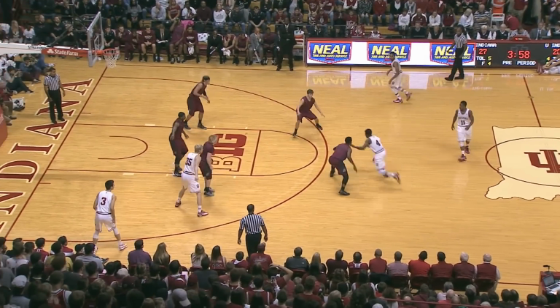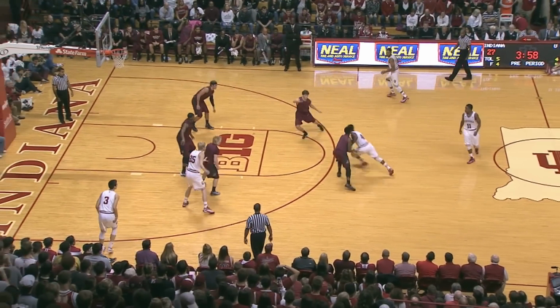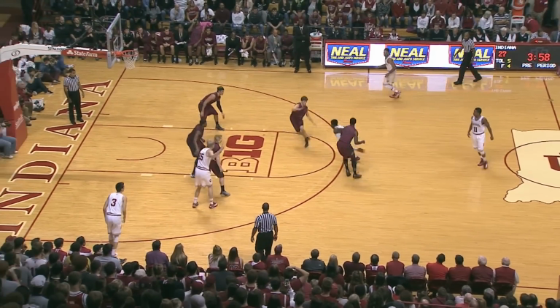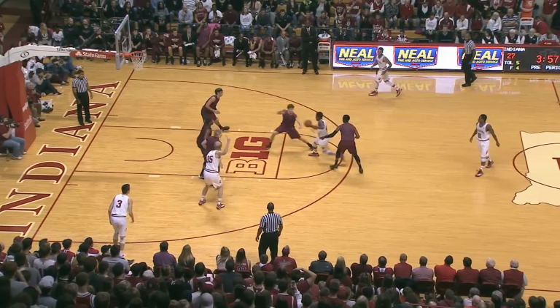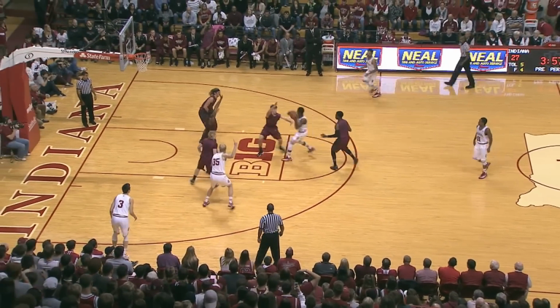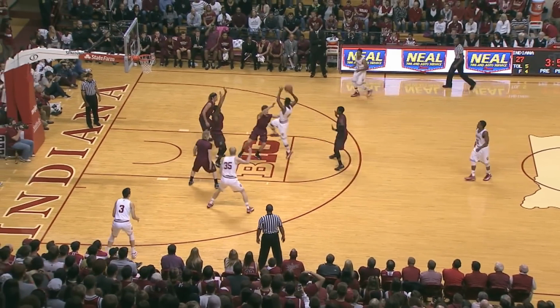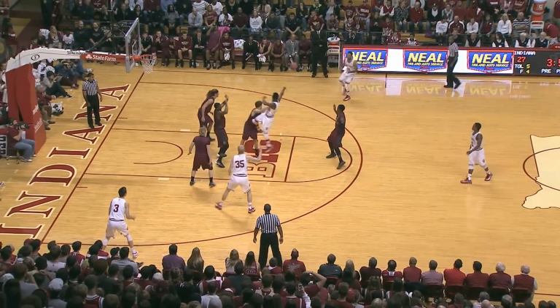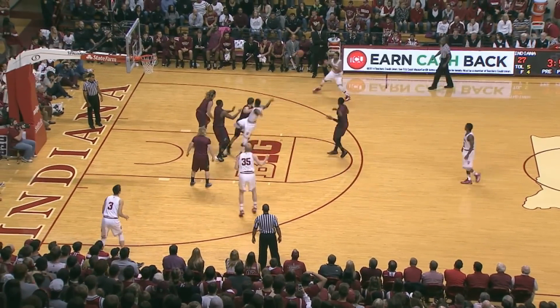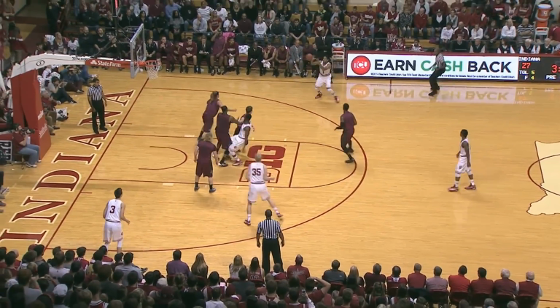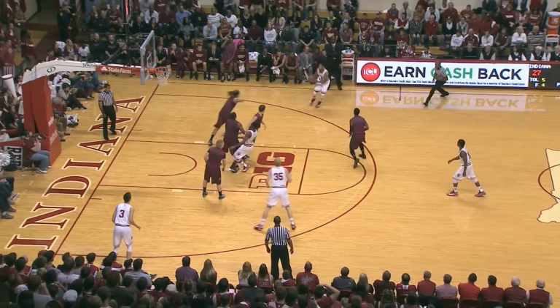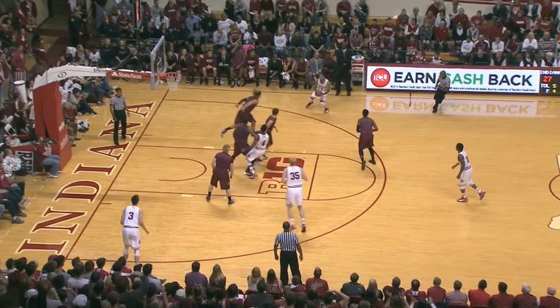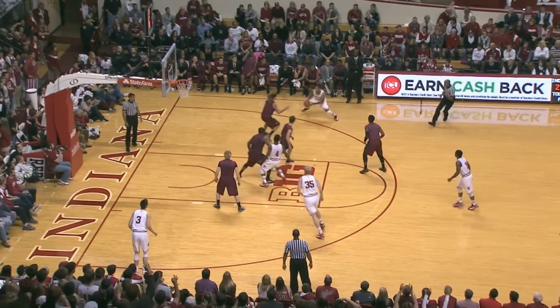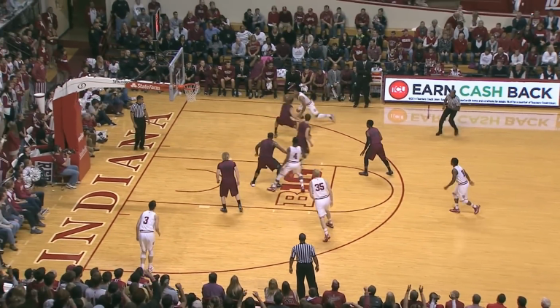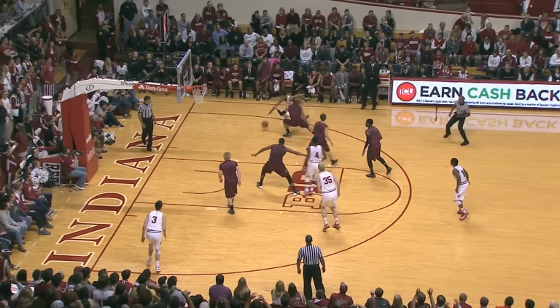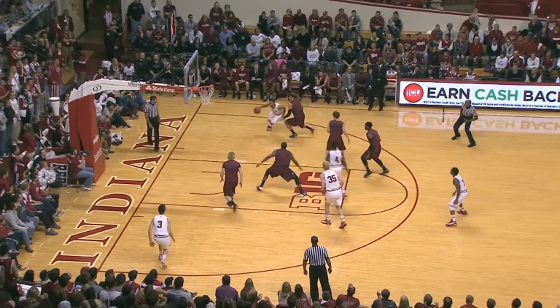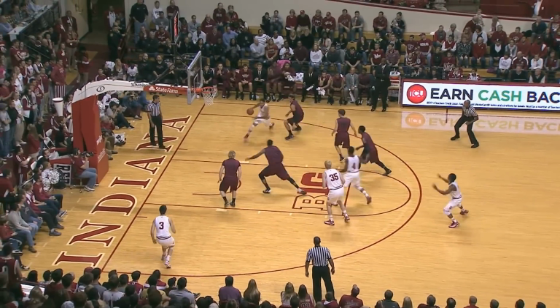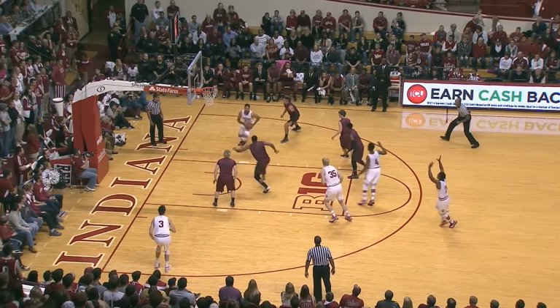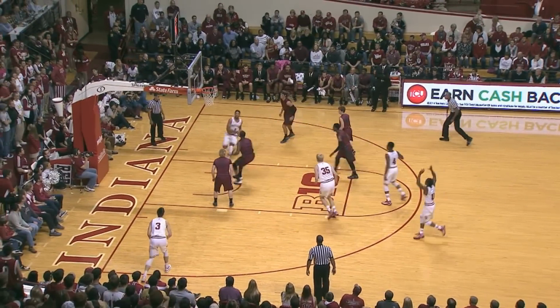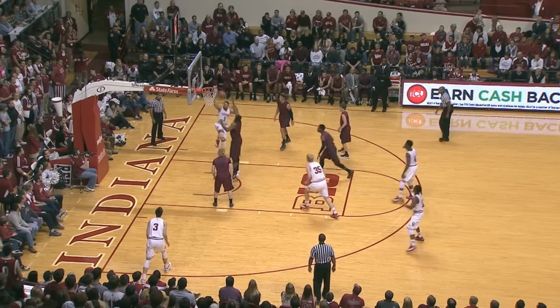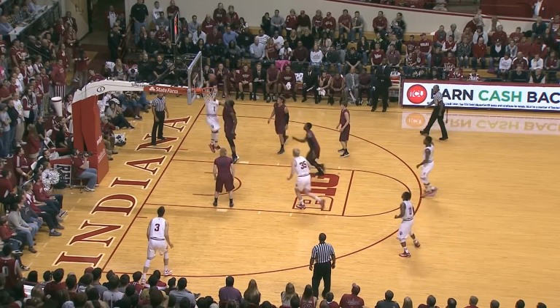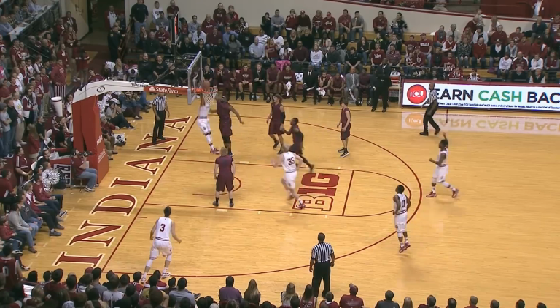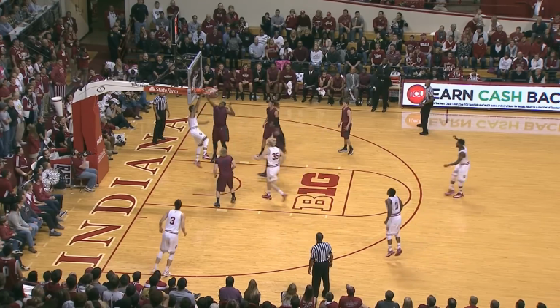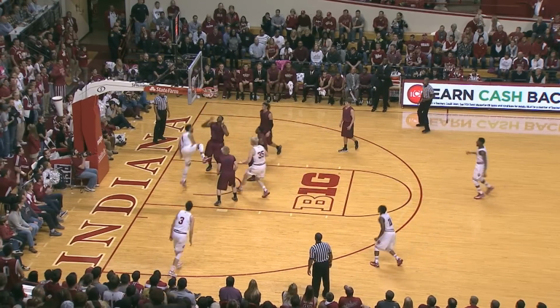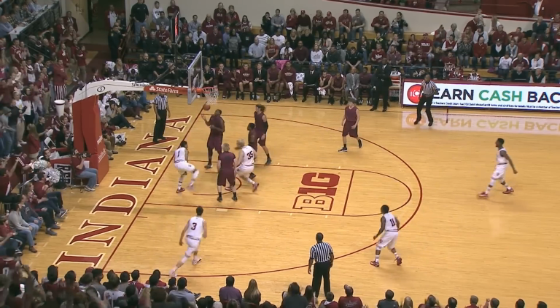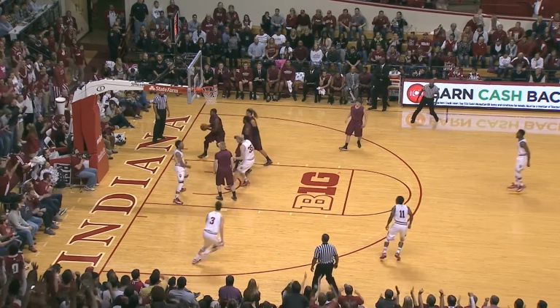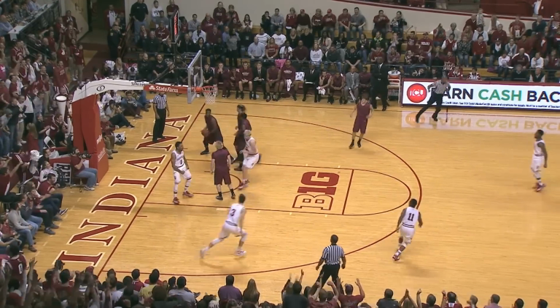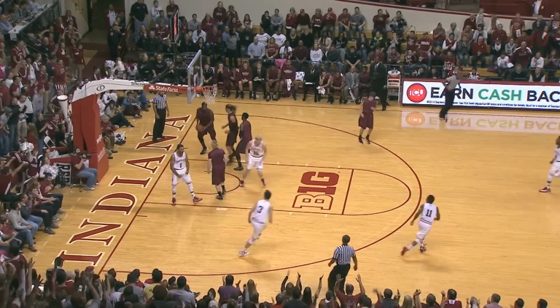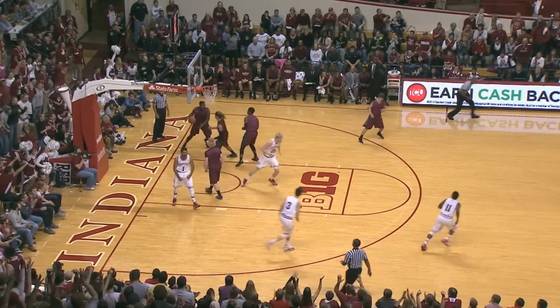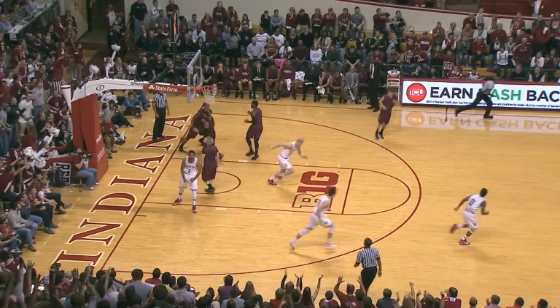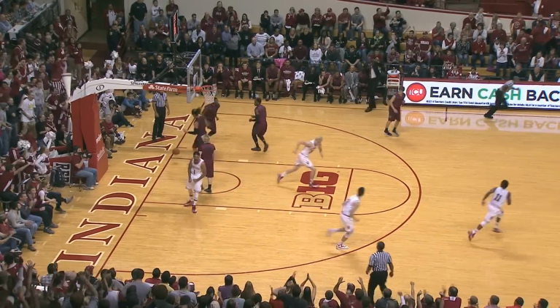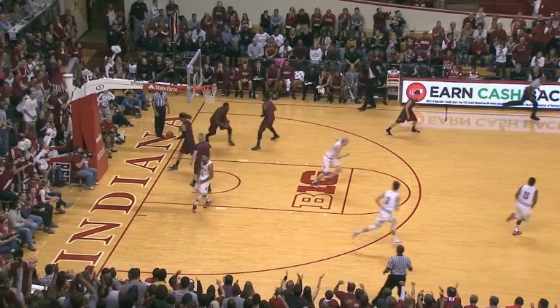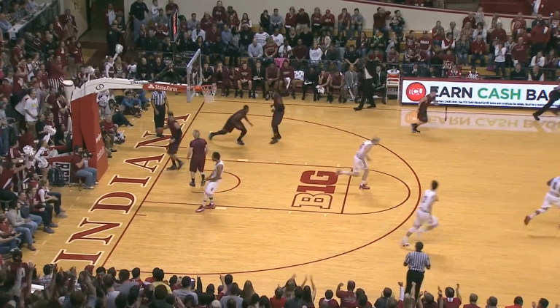Now Johnson, out of penetration, kicks out to Blackman, he fakes, he drives, he slams it home with the right hand.